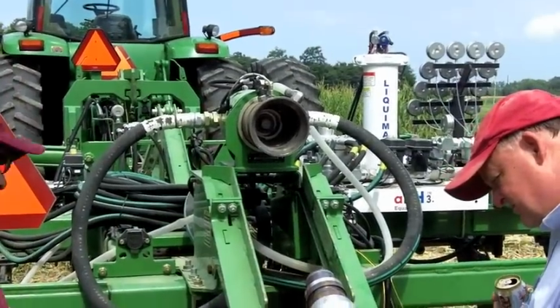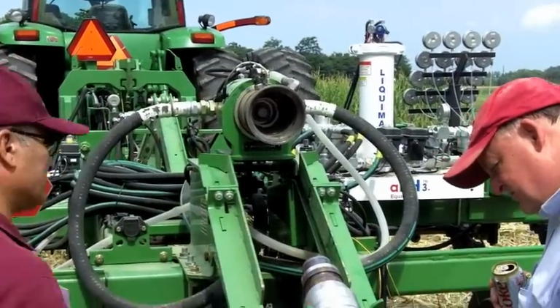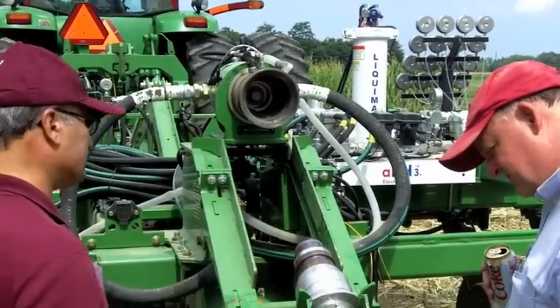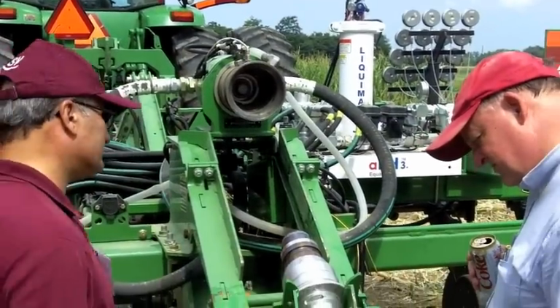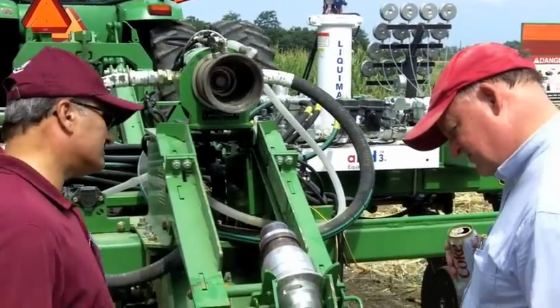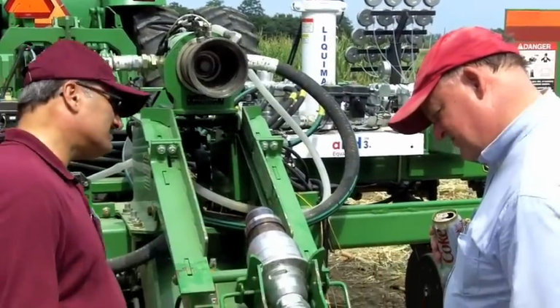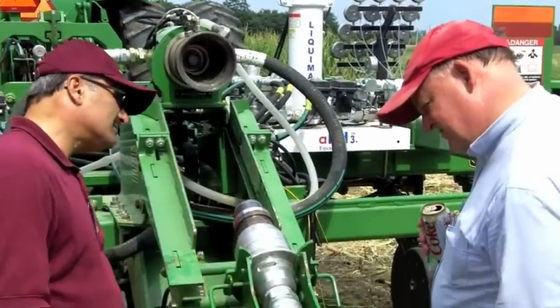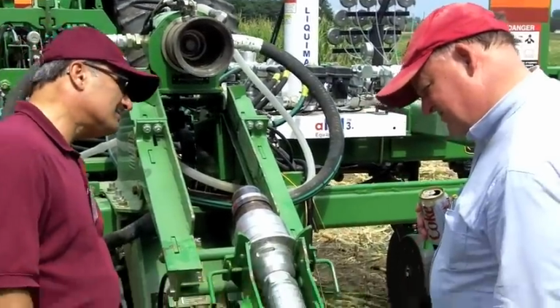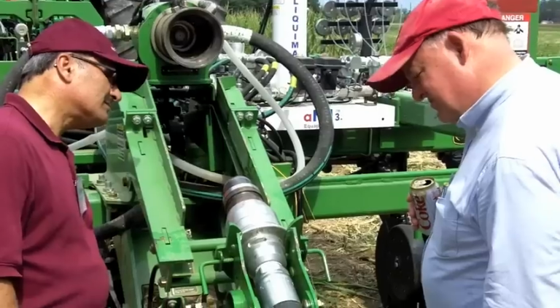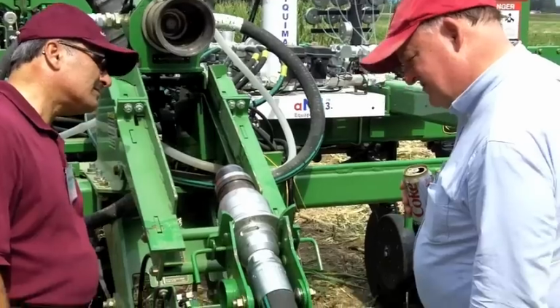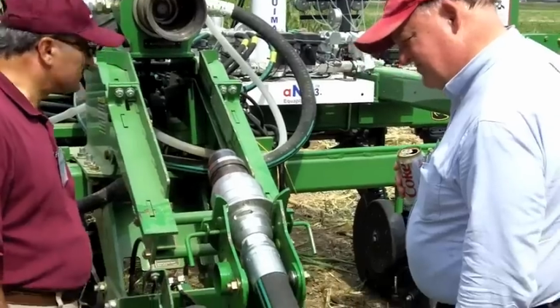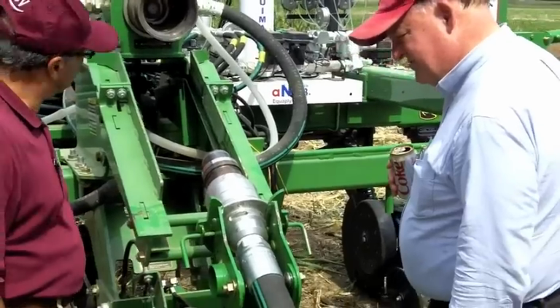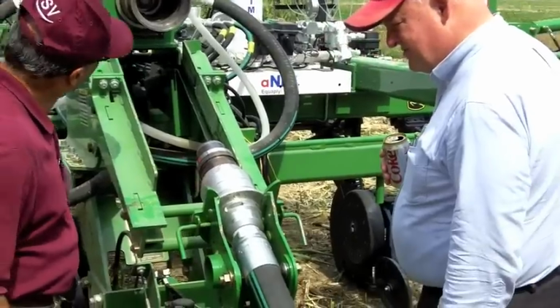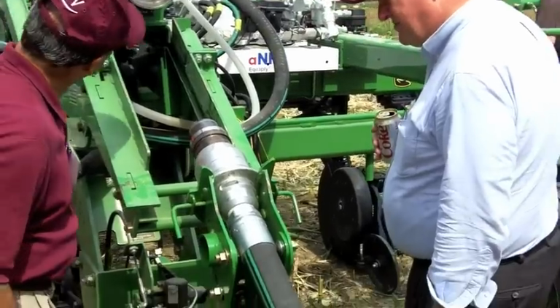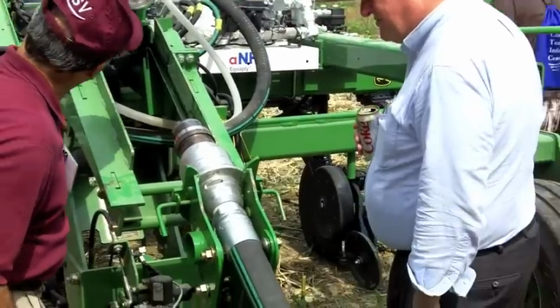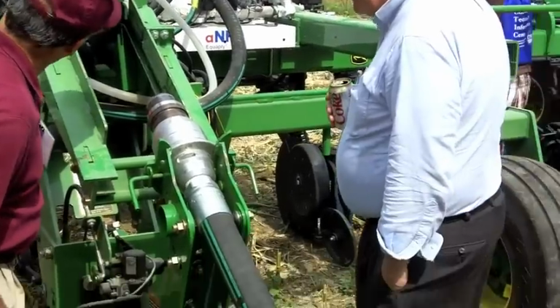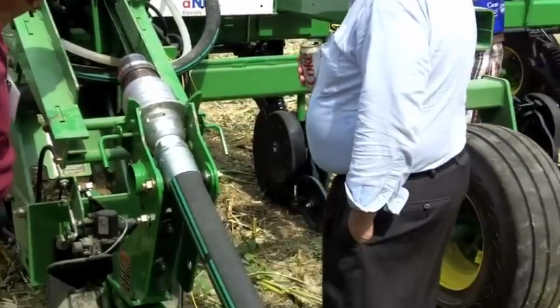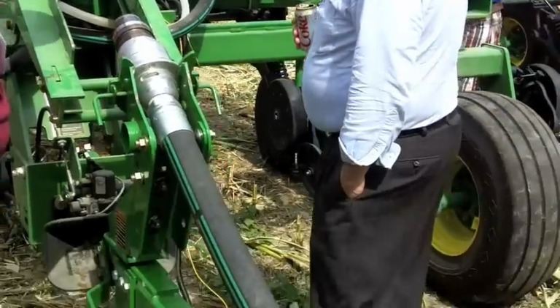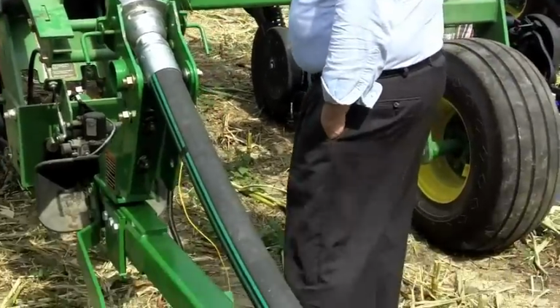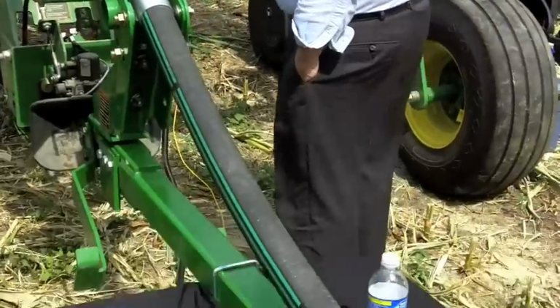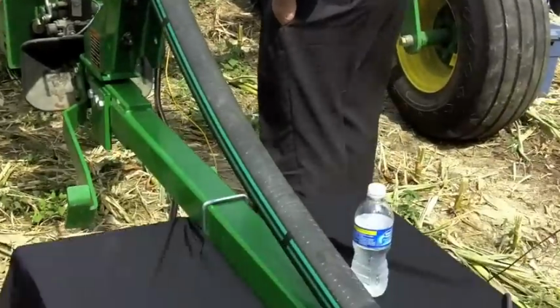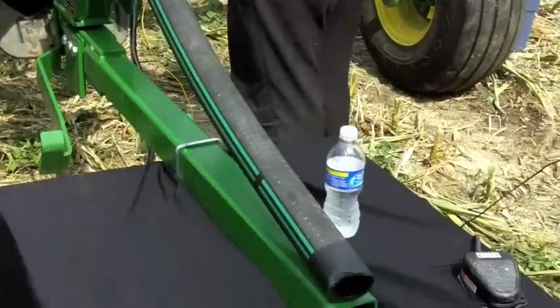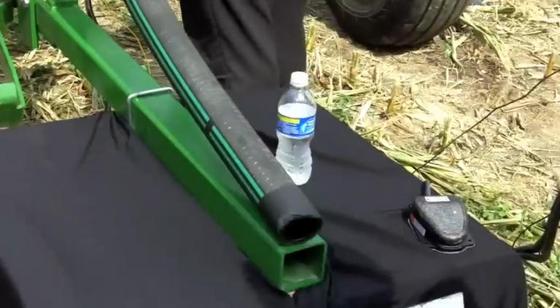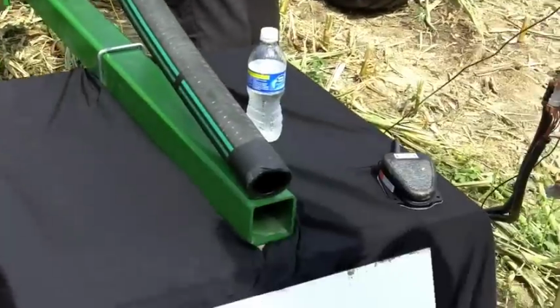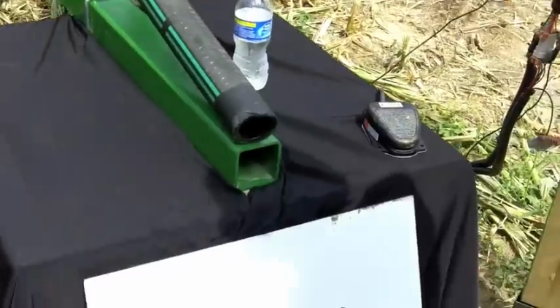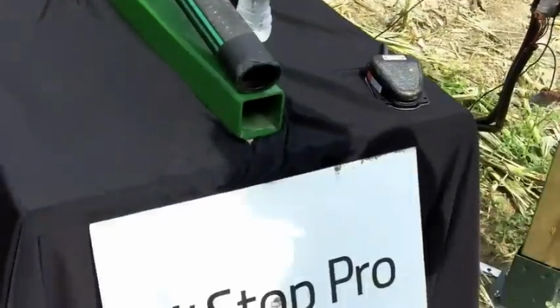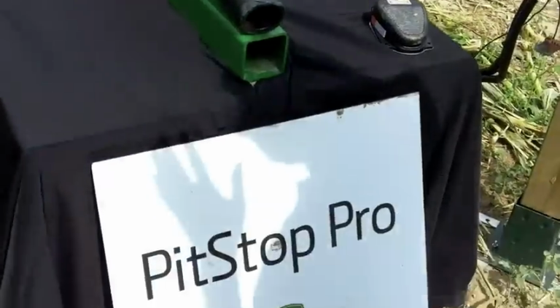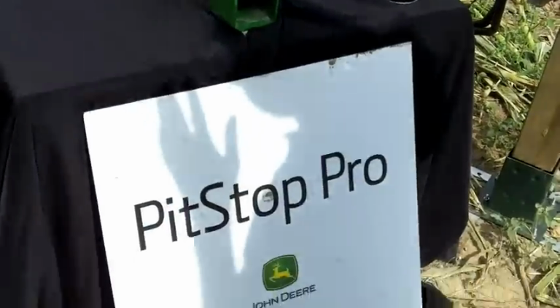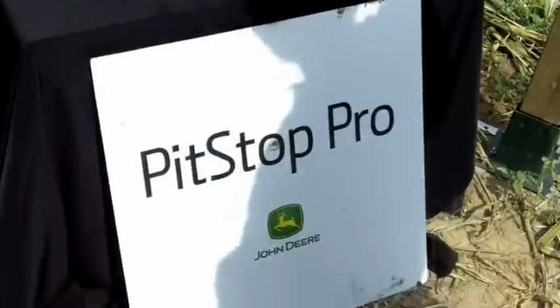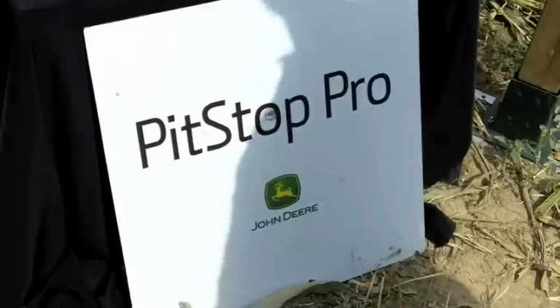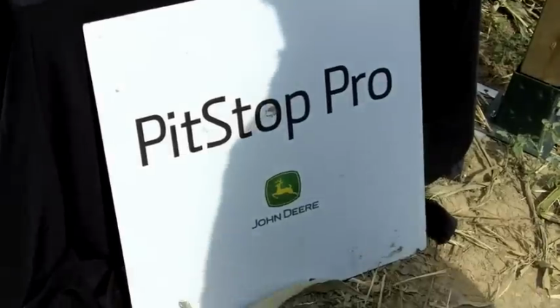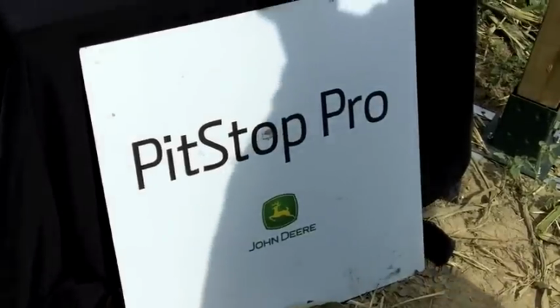What we're going to demonstrate is the upper part of the system, the anhydrous ammonia coupler, and how easily it couples from the cab of the tractor.